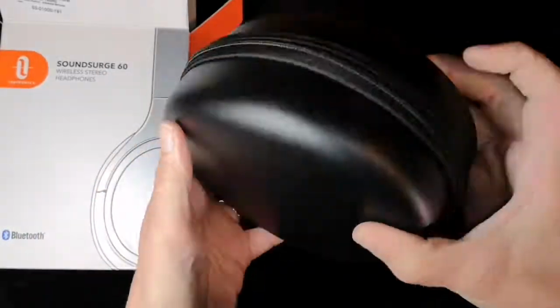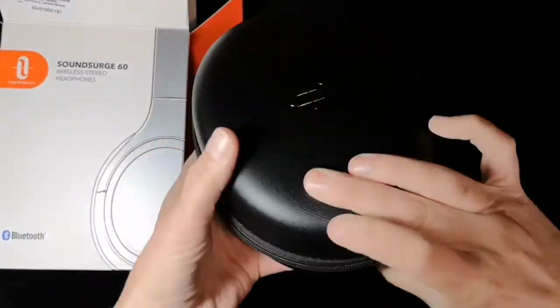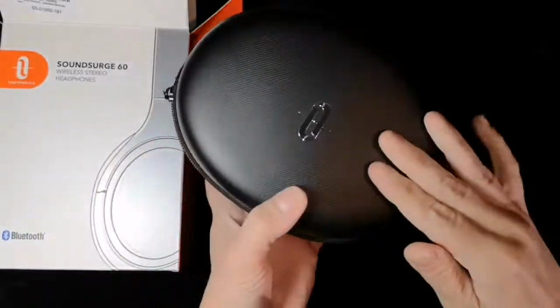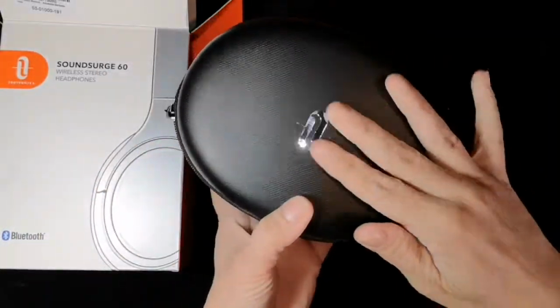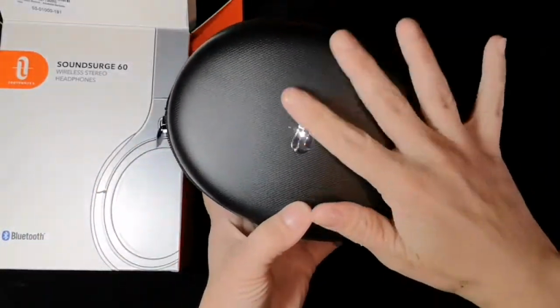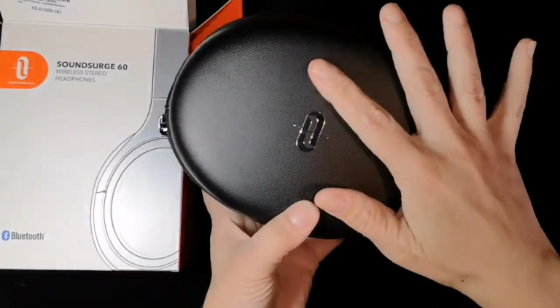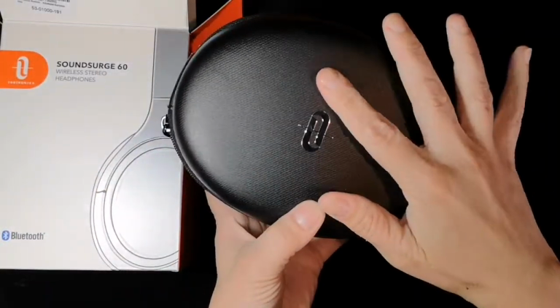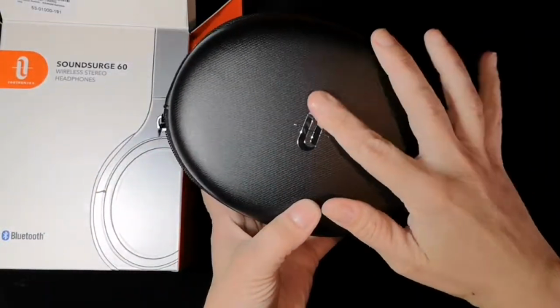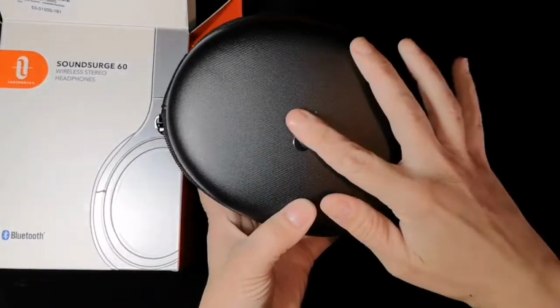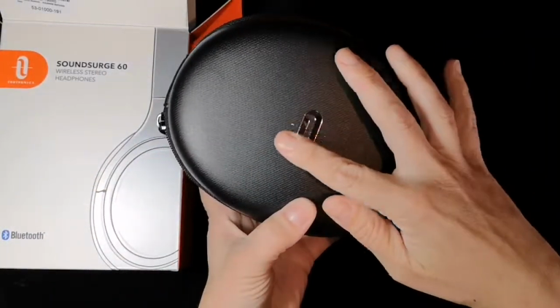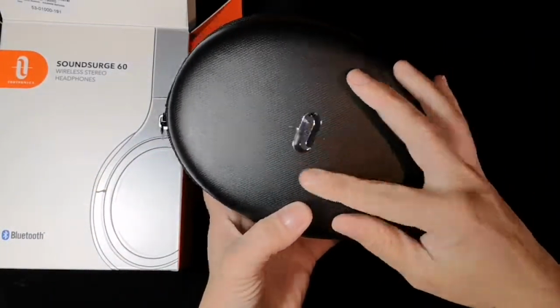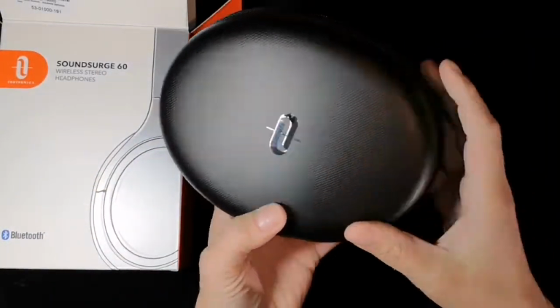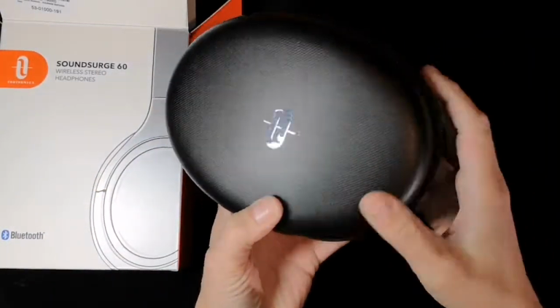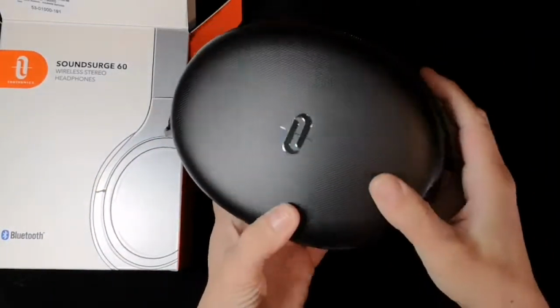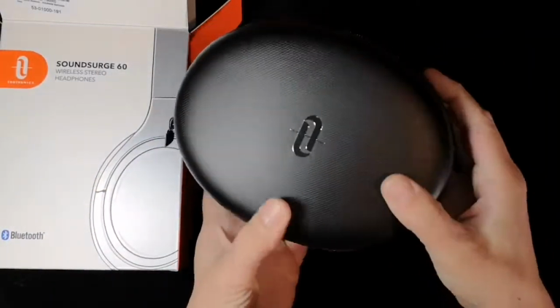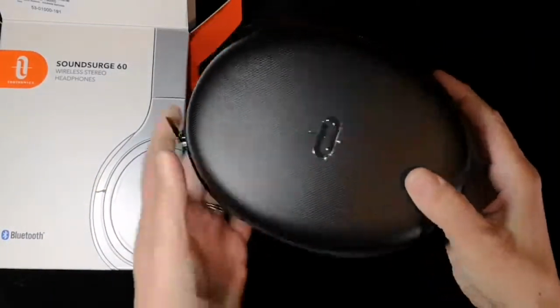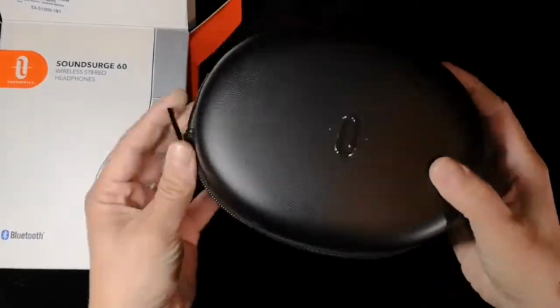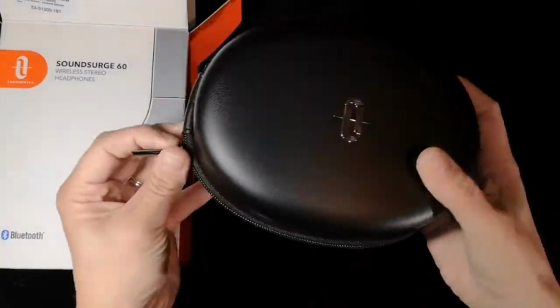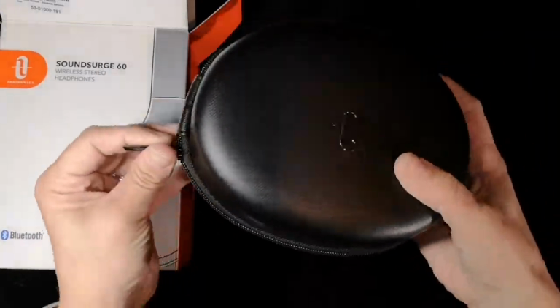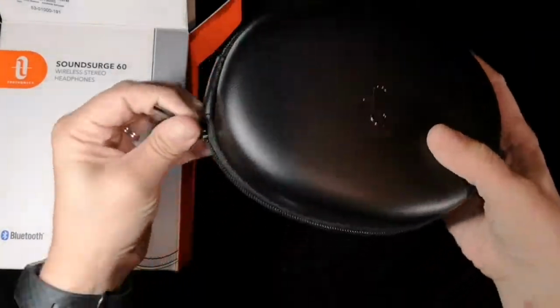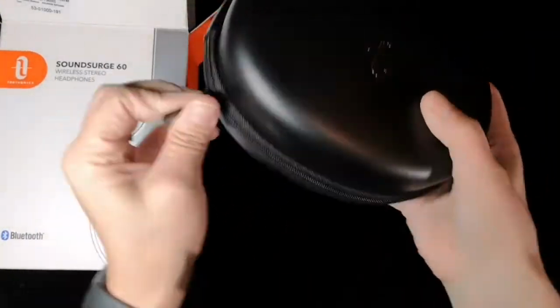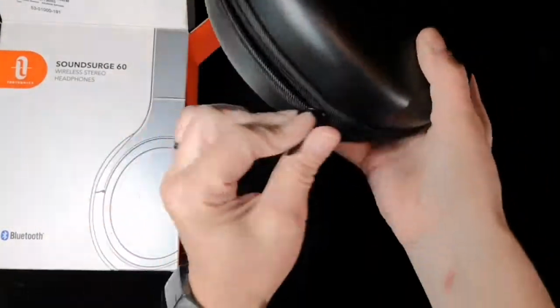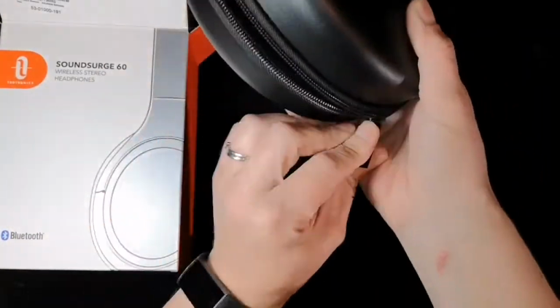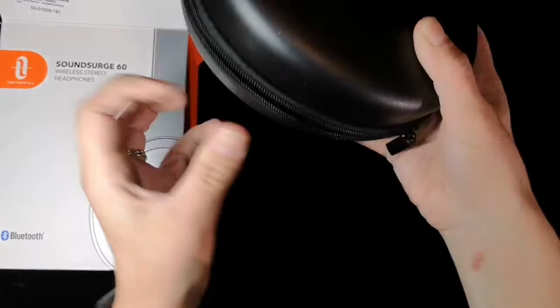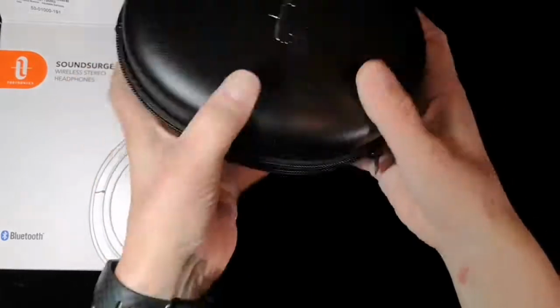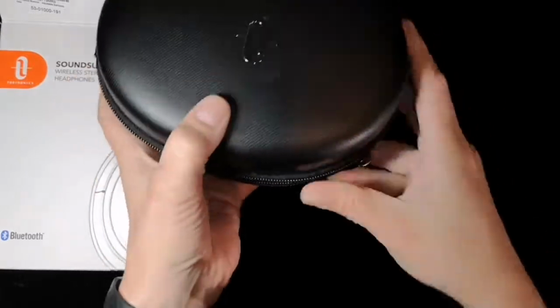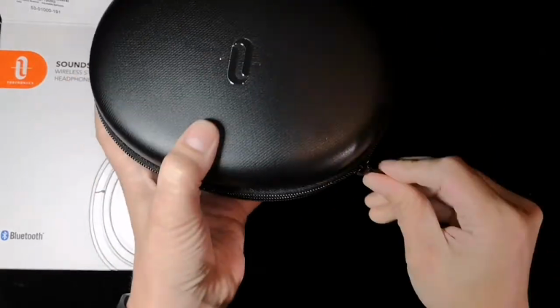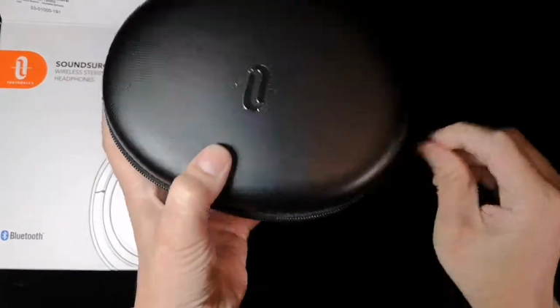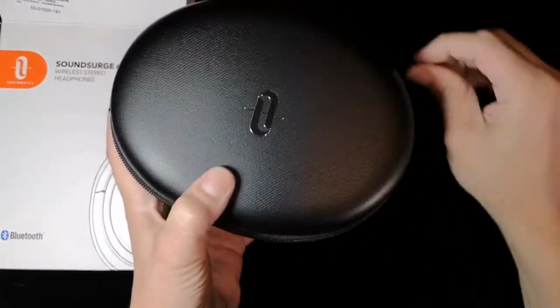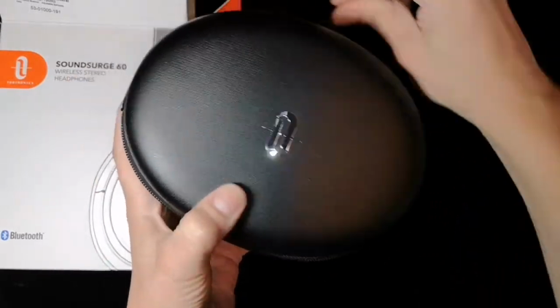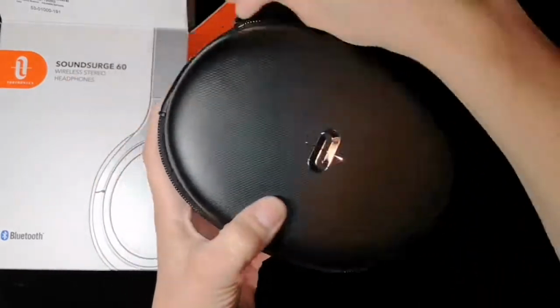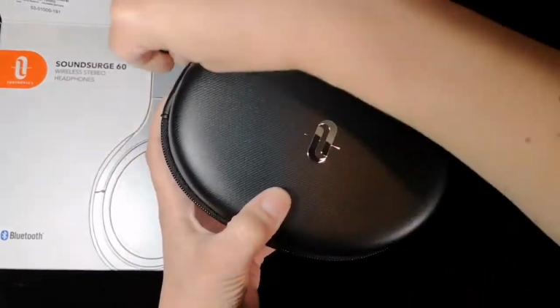Lynn here from Lynn Reviews. Today we're going to unbox the TaoTronic SoundServe 60 Bluetooth headphones.